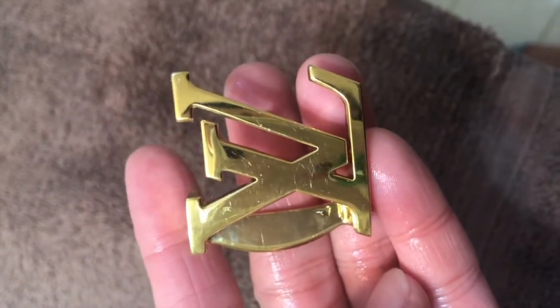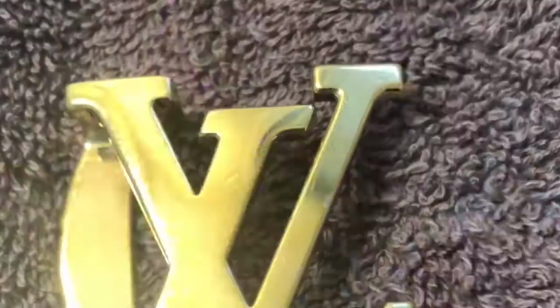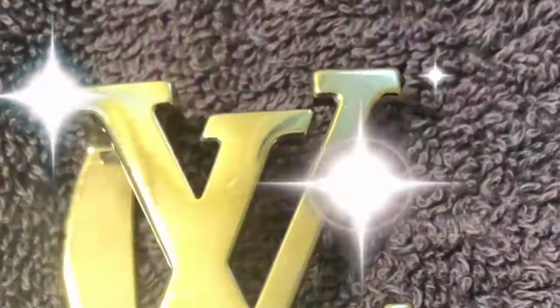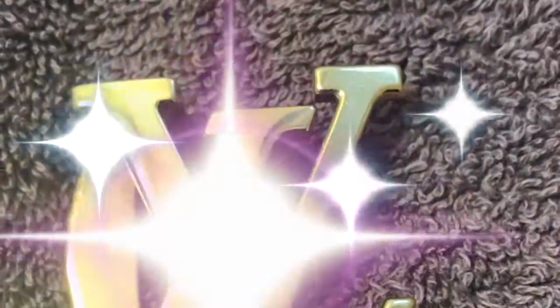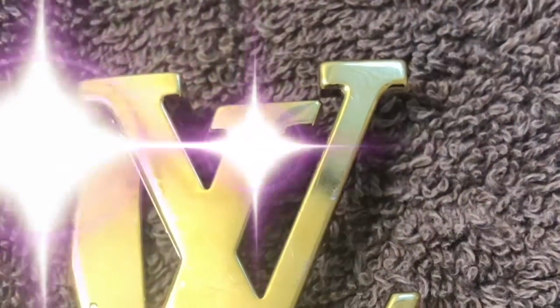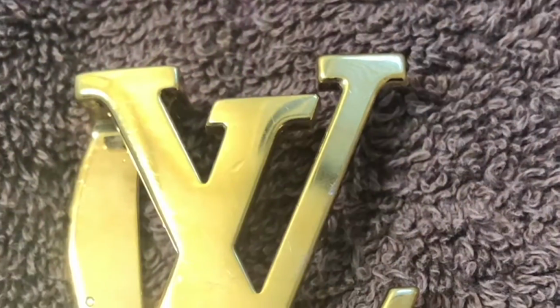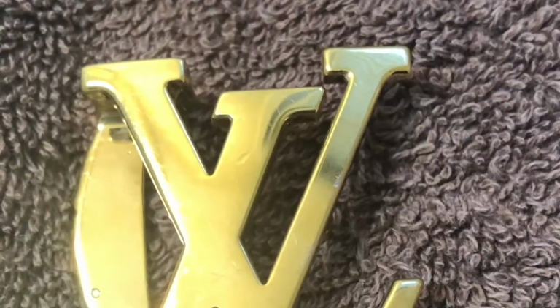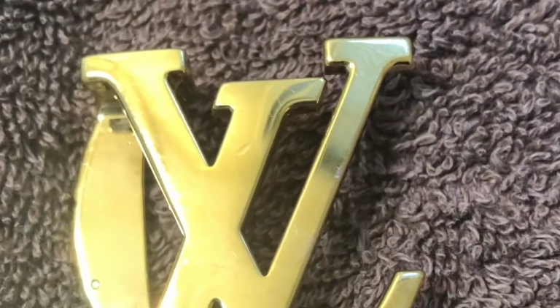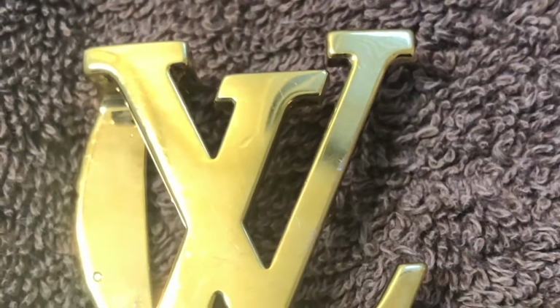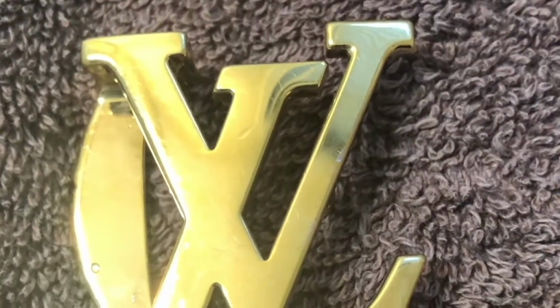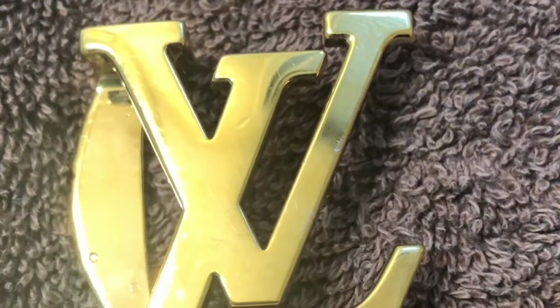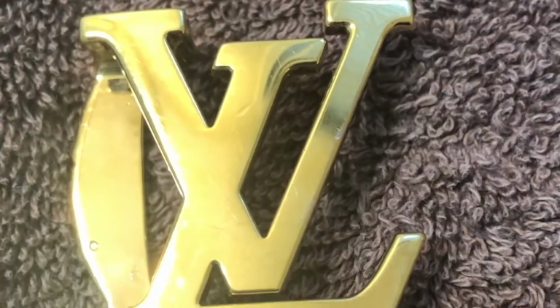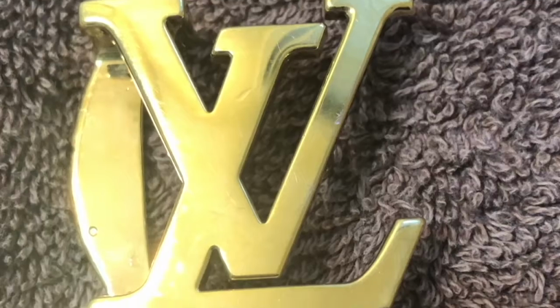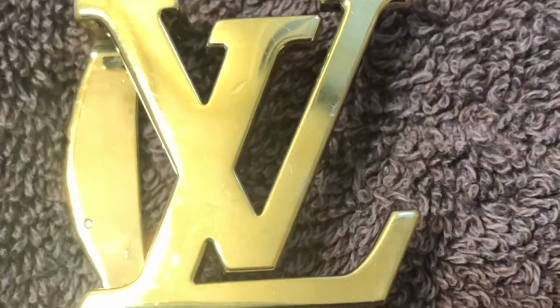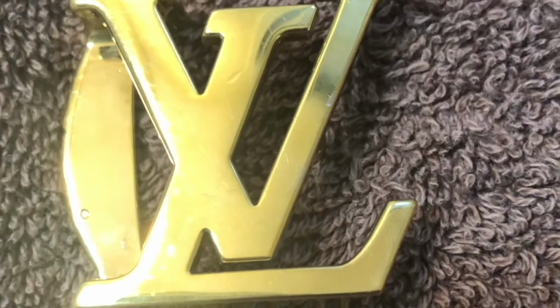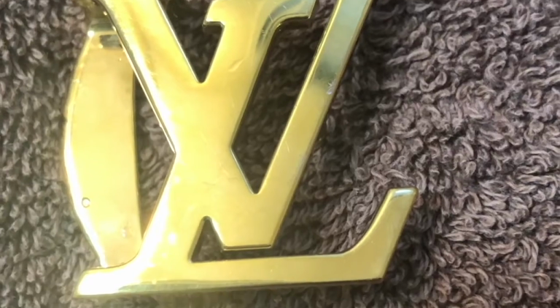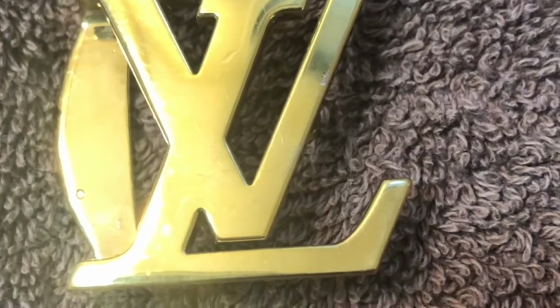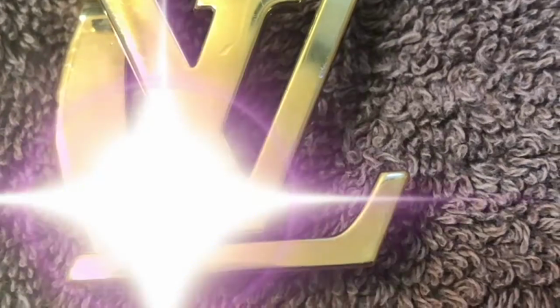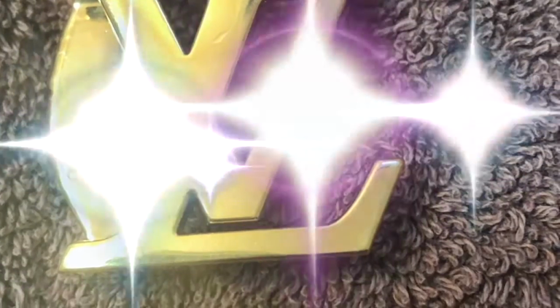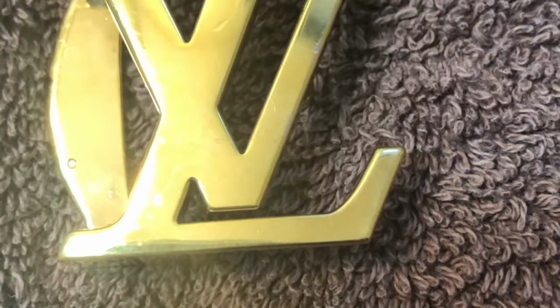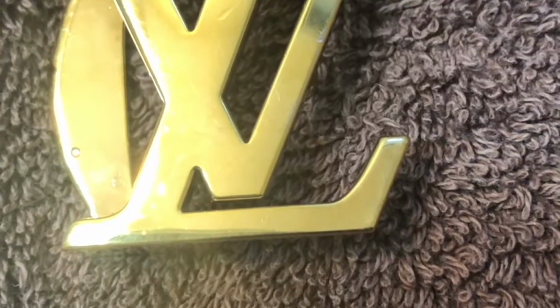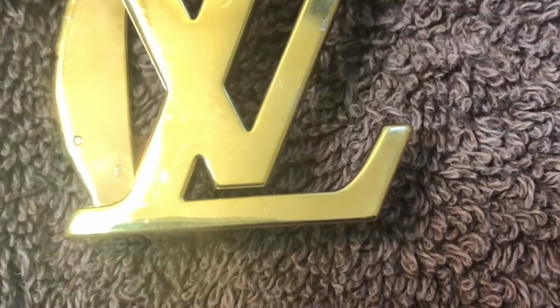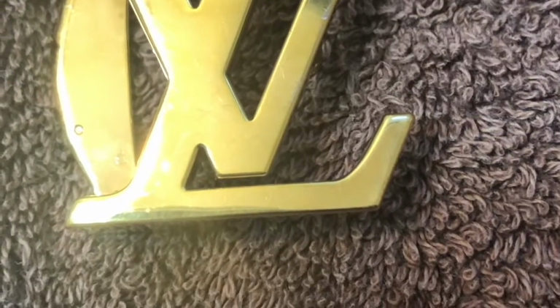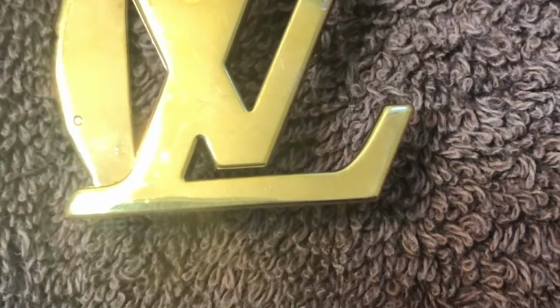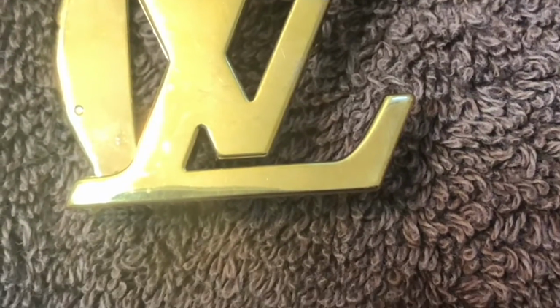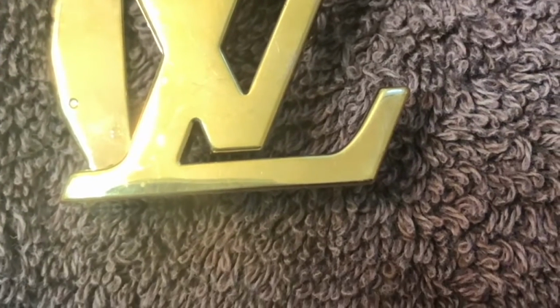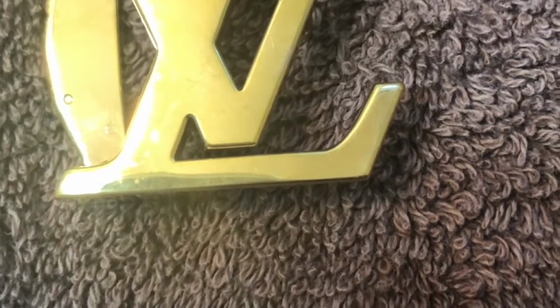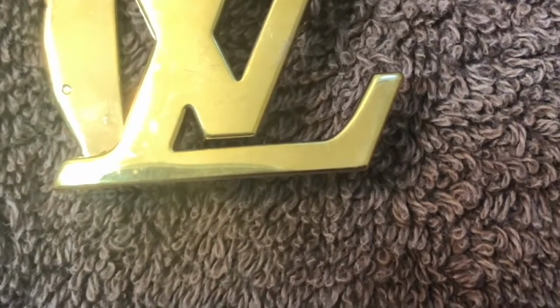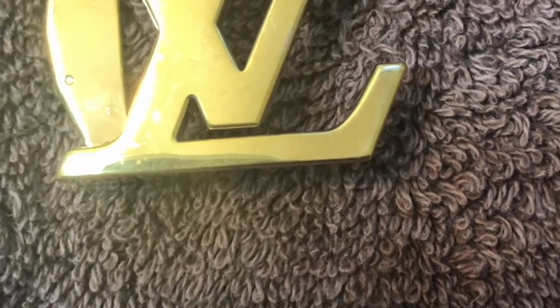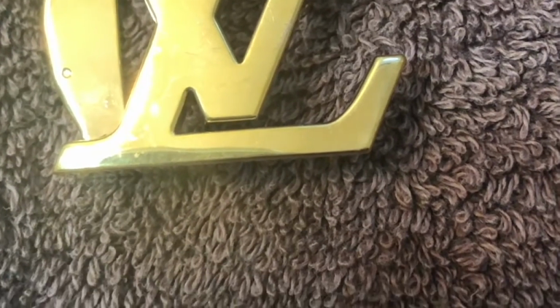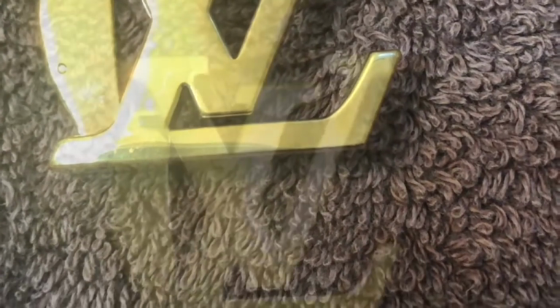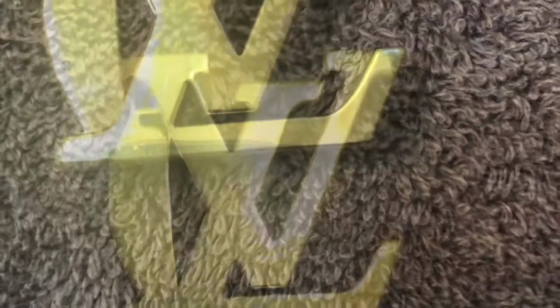My buckle is like brand new. It saved me a lot of money from buying a new one.